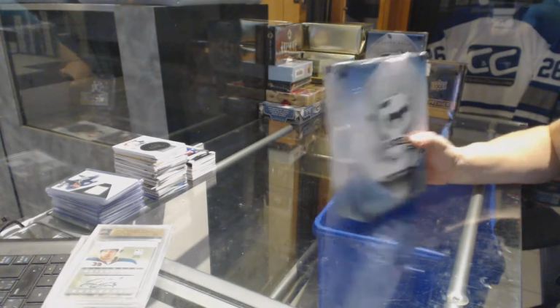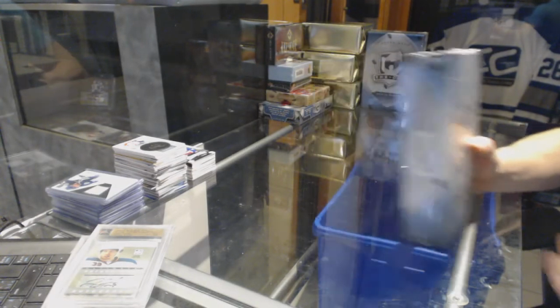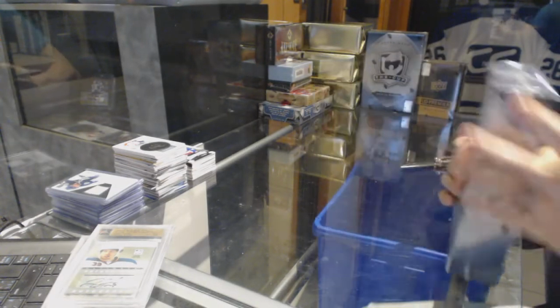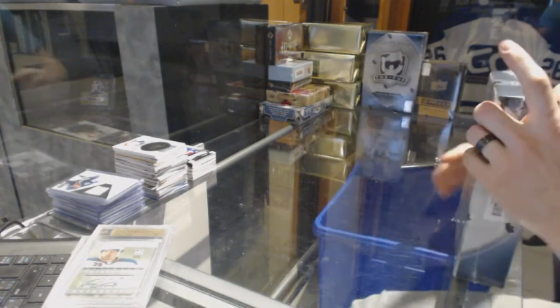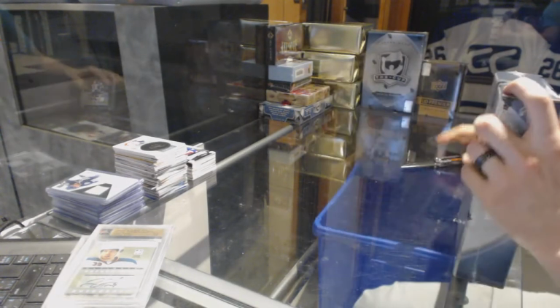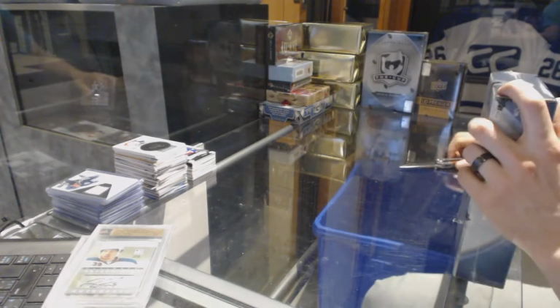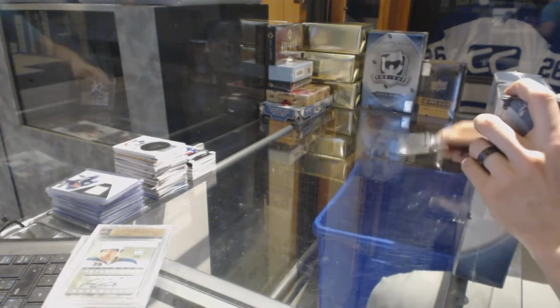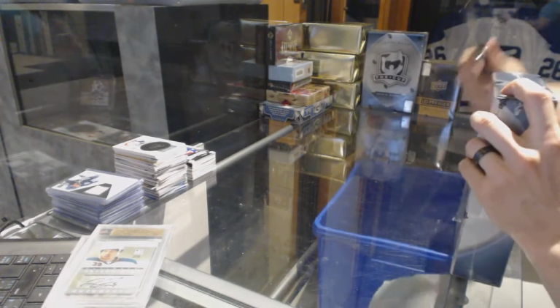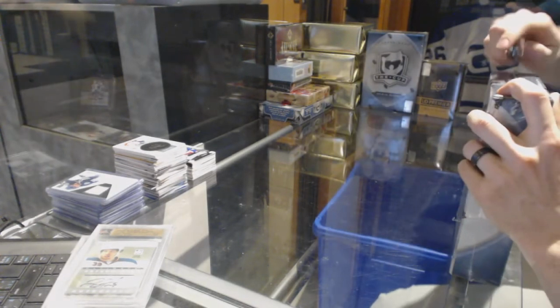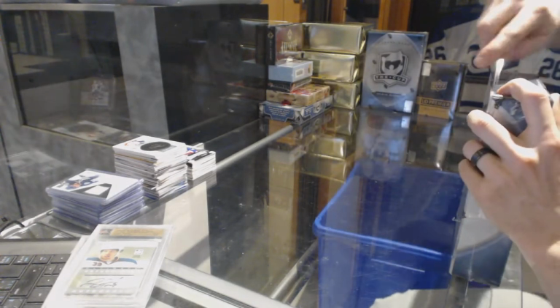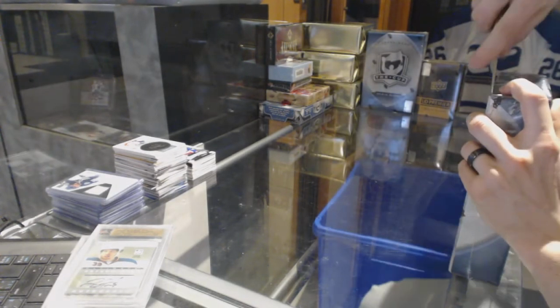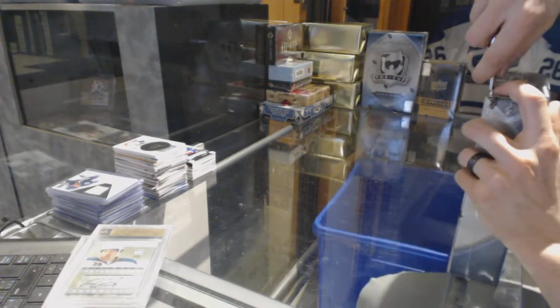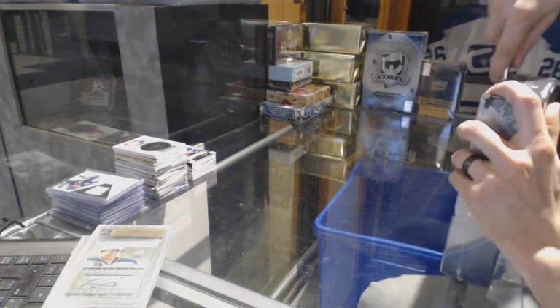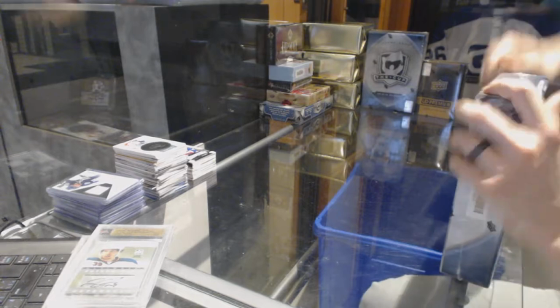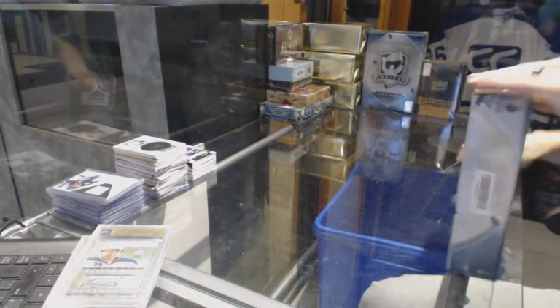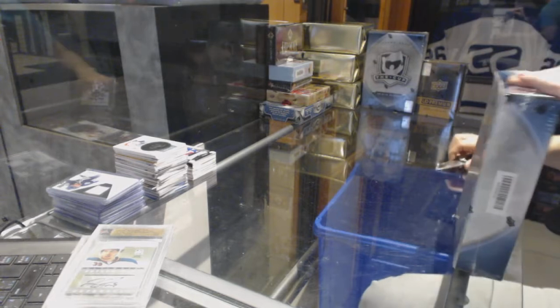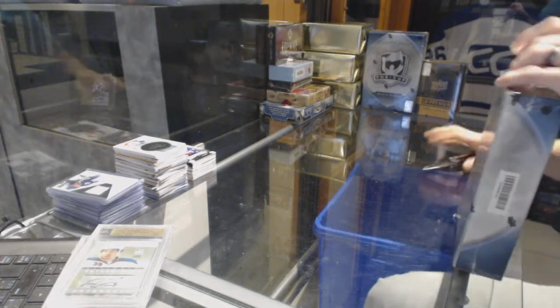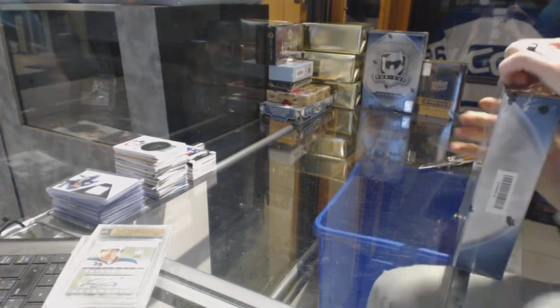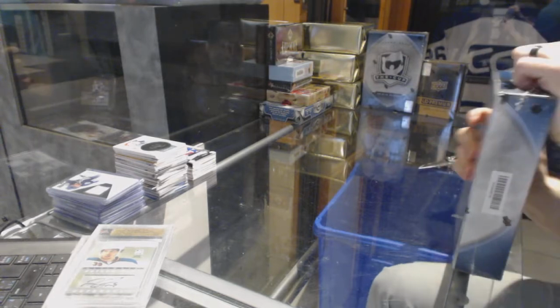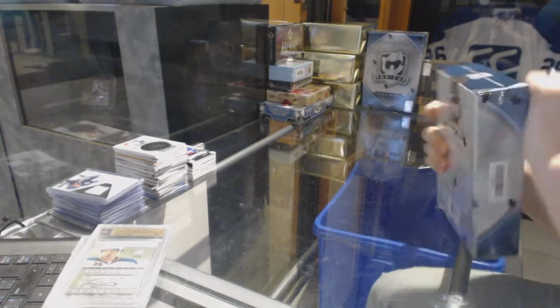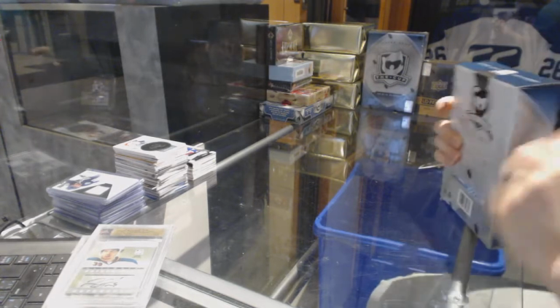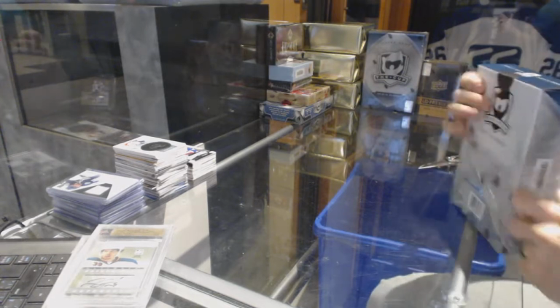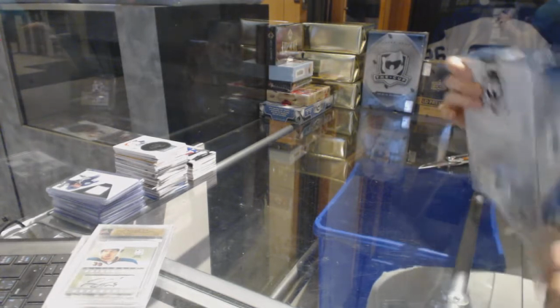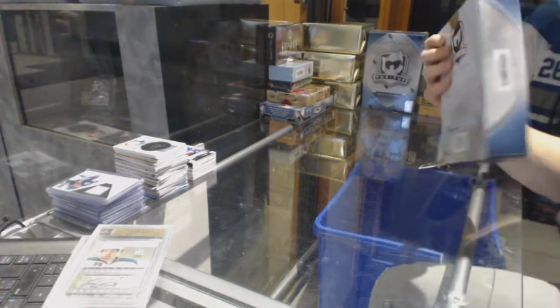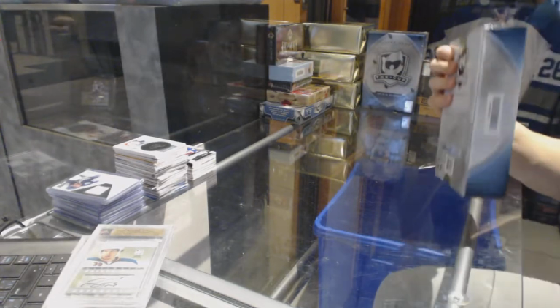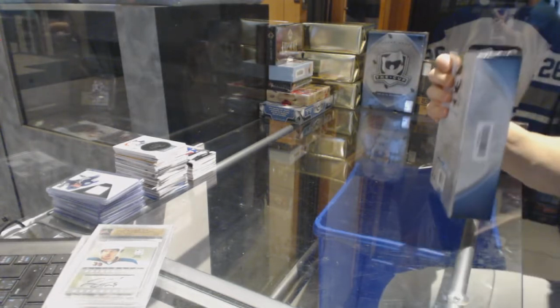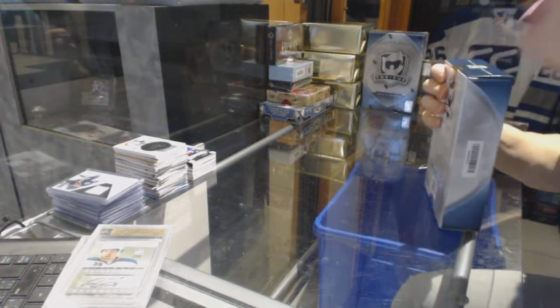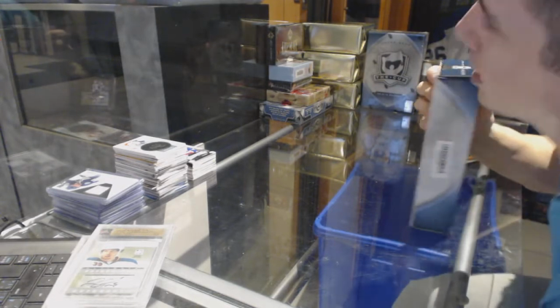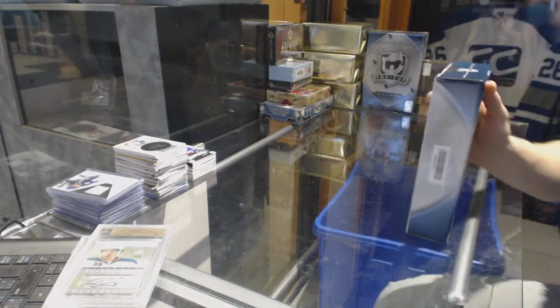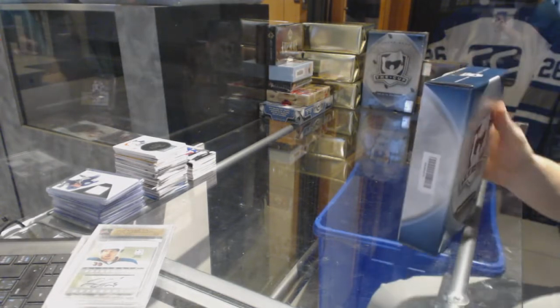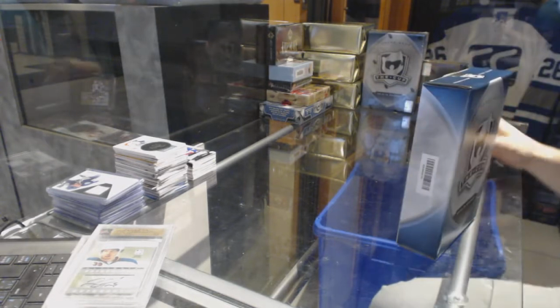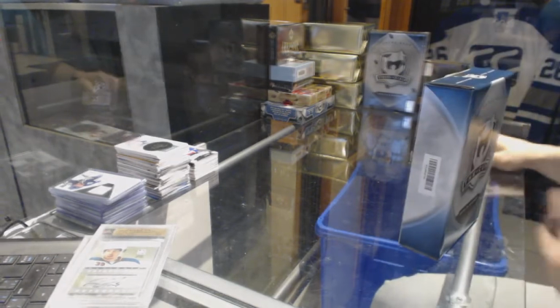Finishing off scenes in group rig number 6831 with the 2015-16 upper deck, the cup.